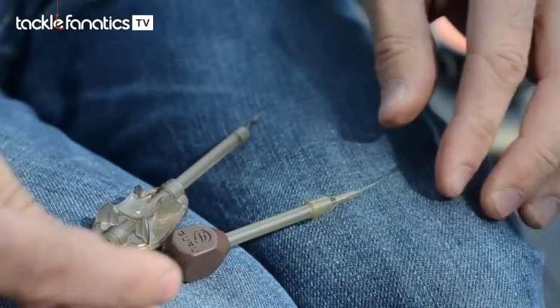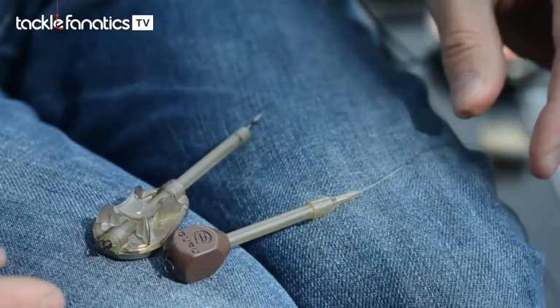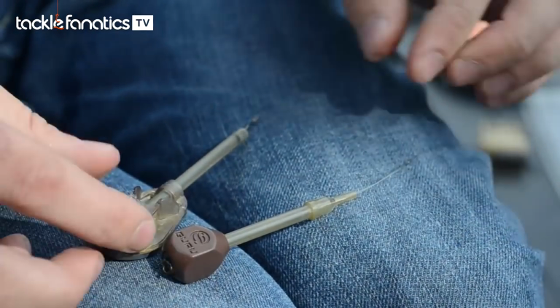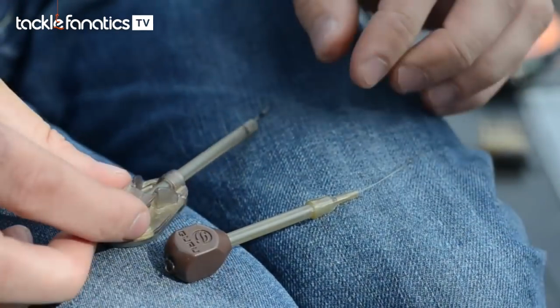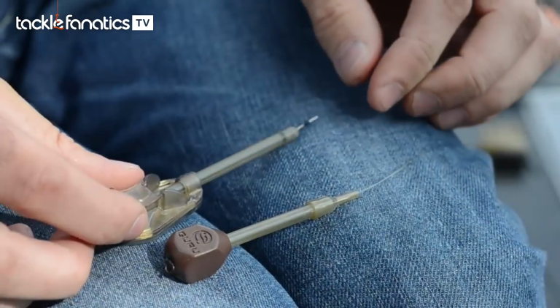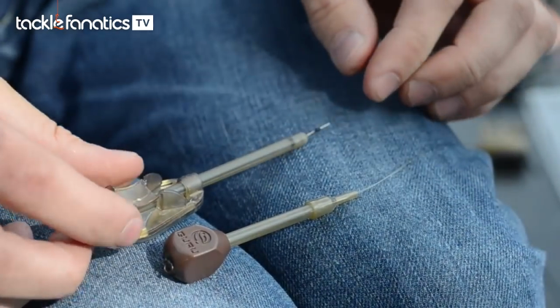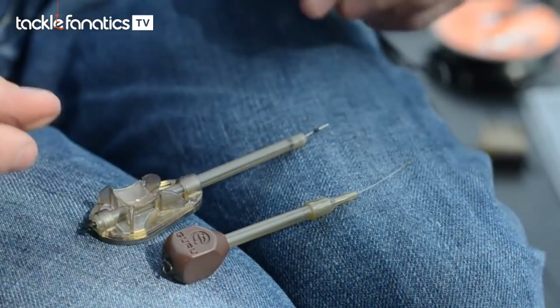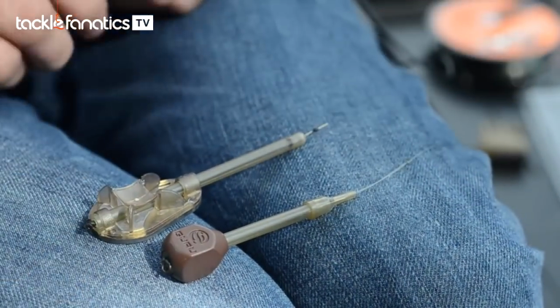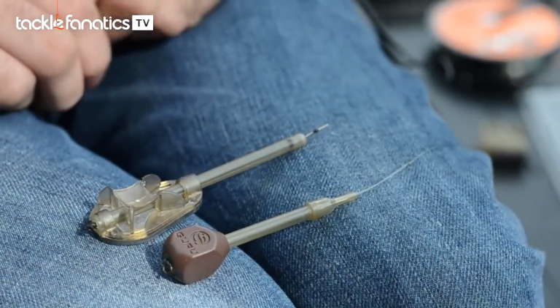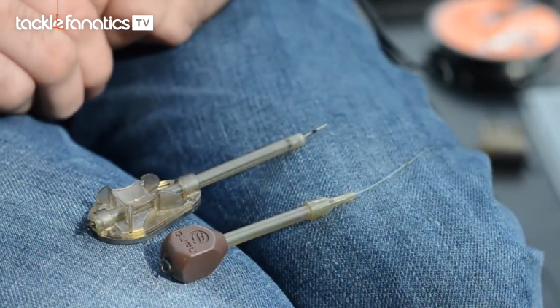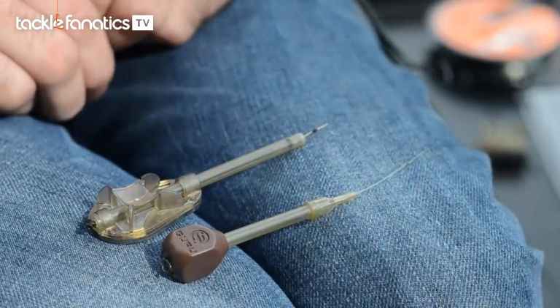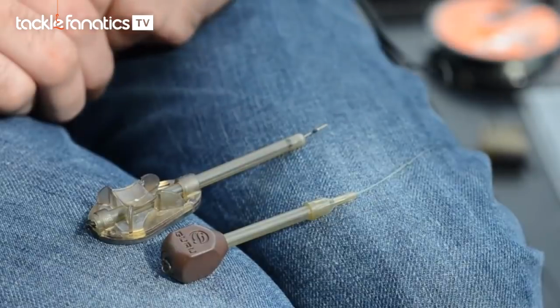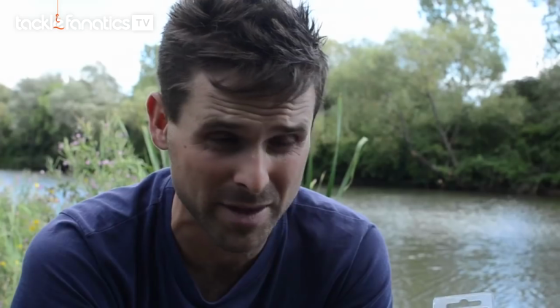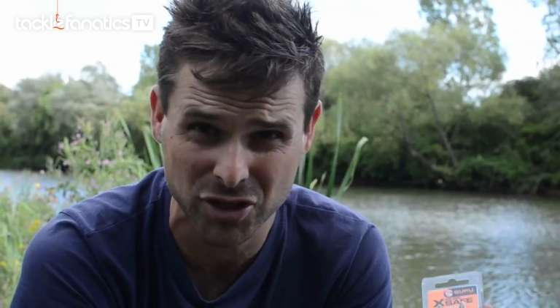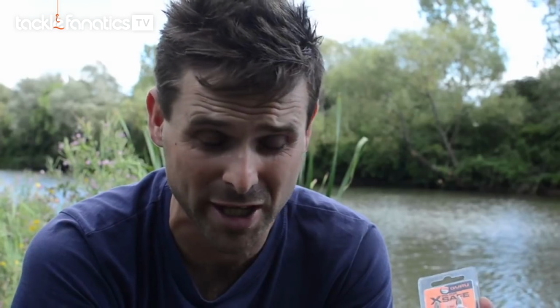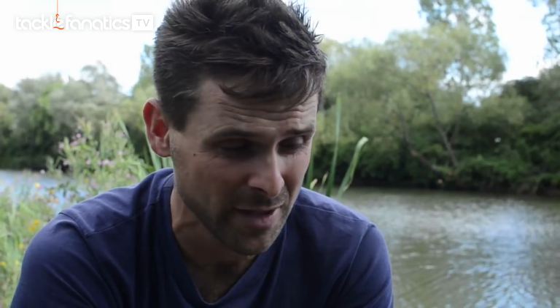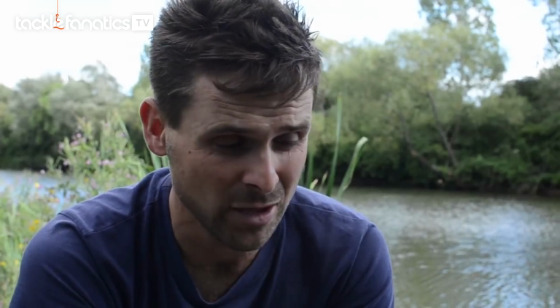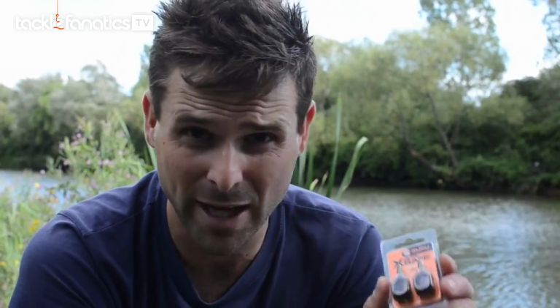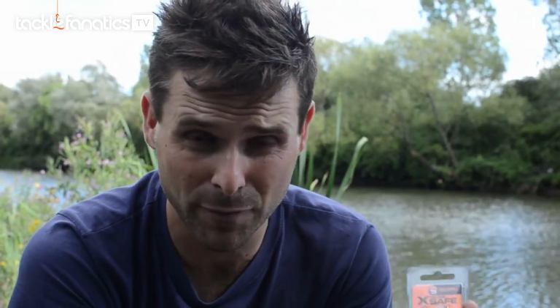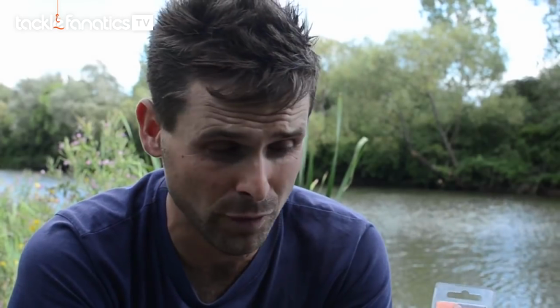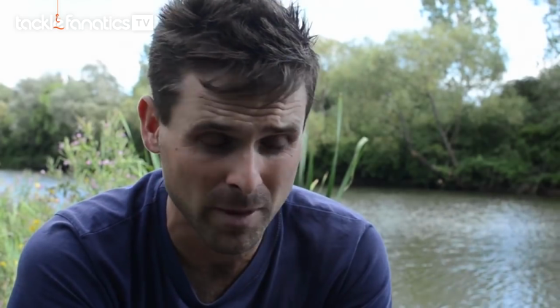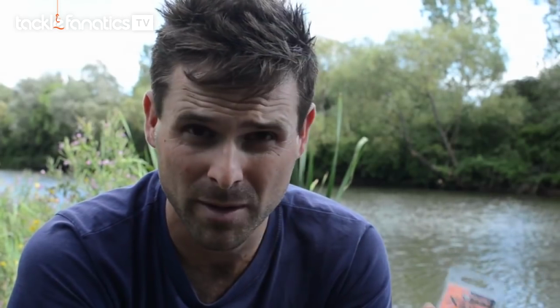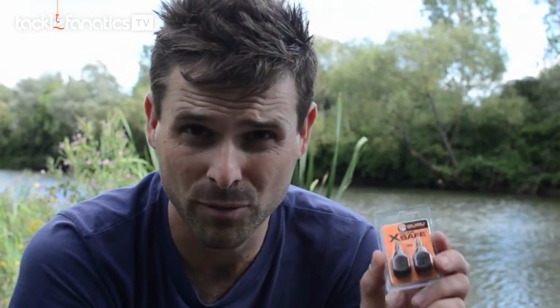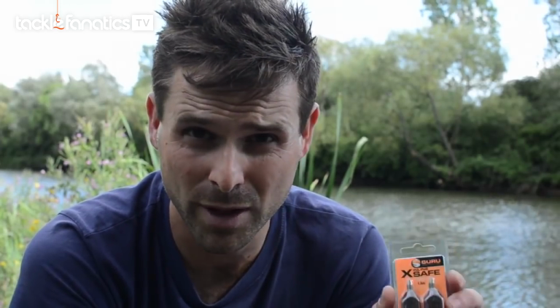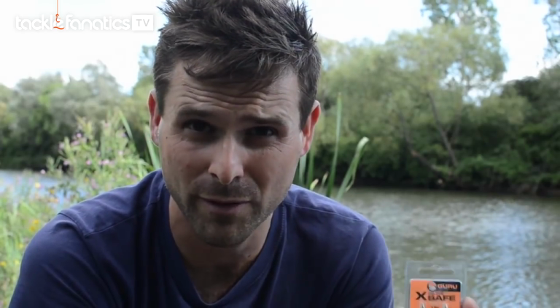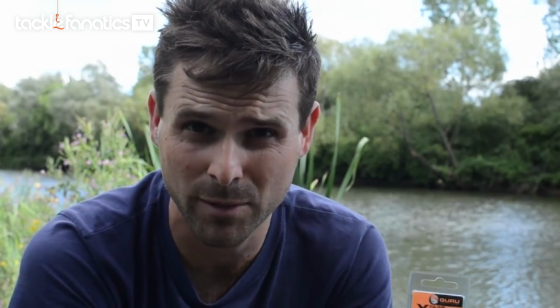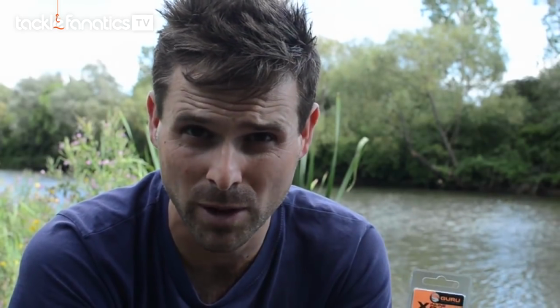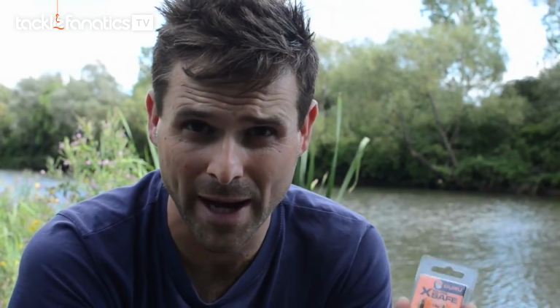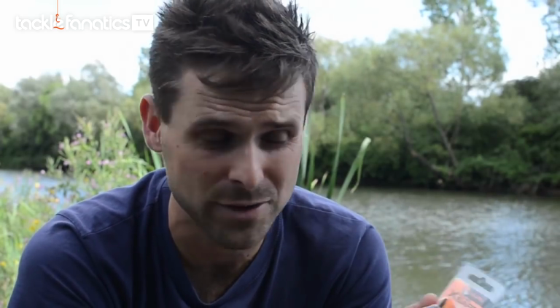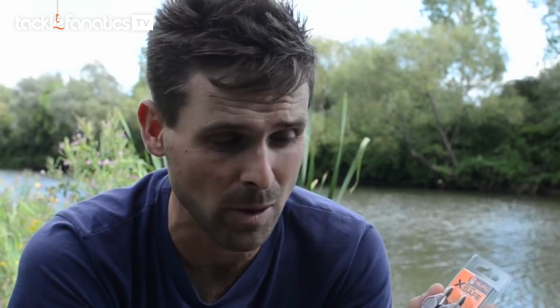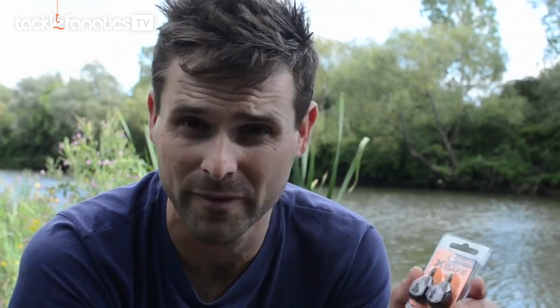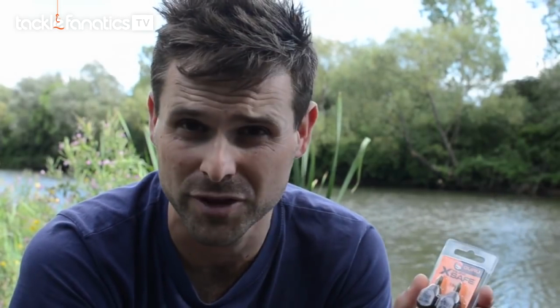Great little products — as I say, they're hitting the shops this September, so look out for them. They really will aid your bomb fishing.